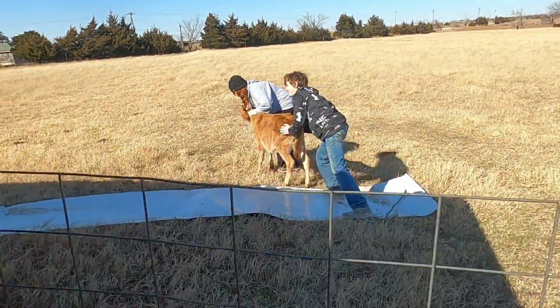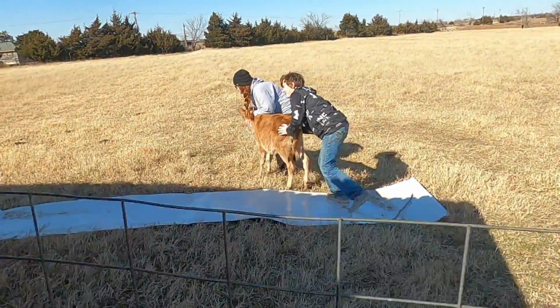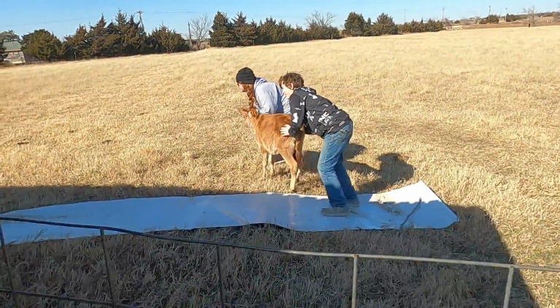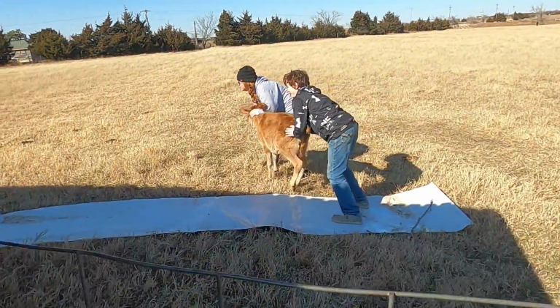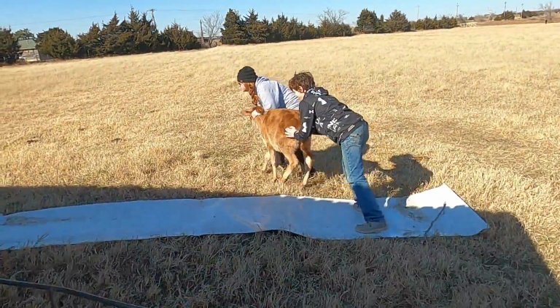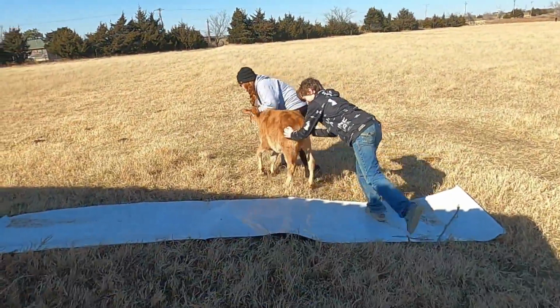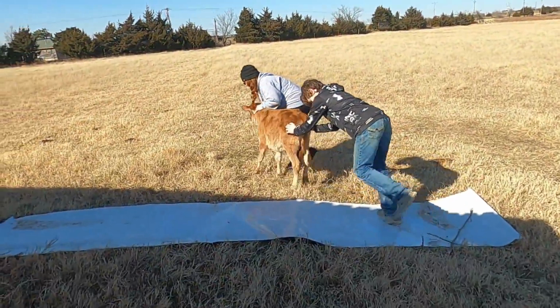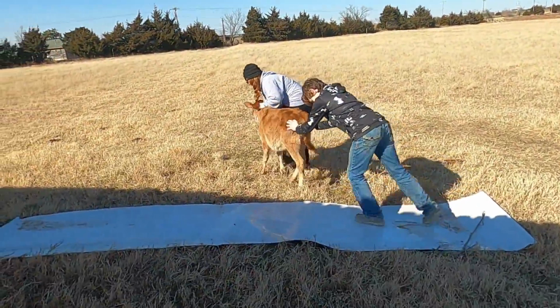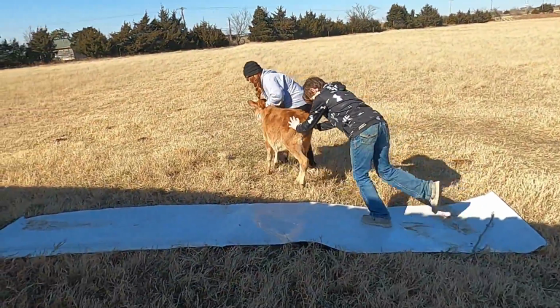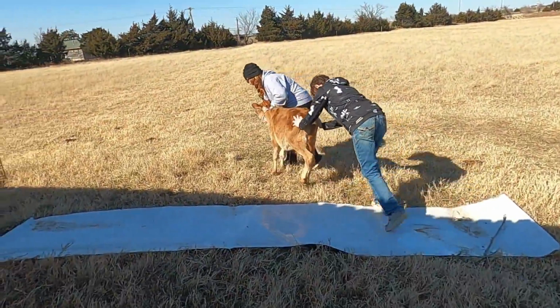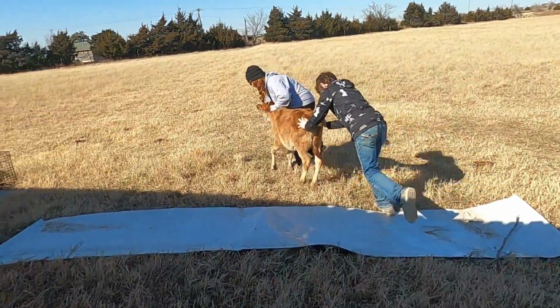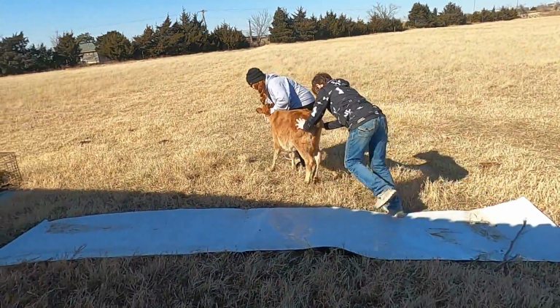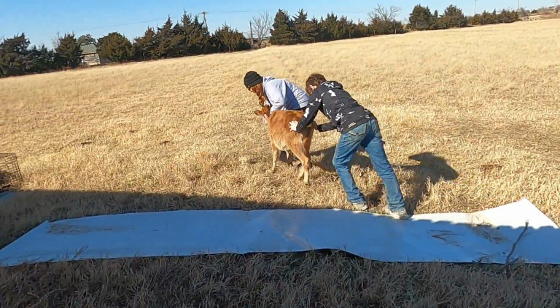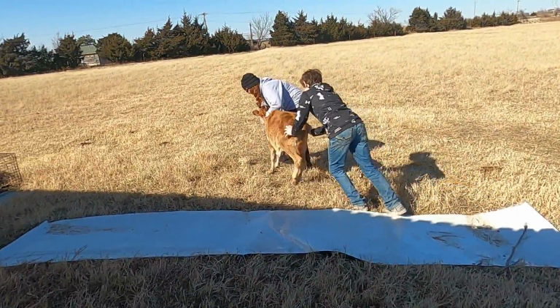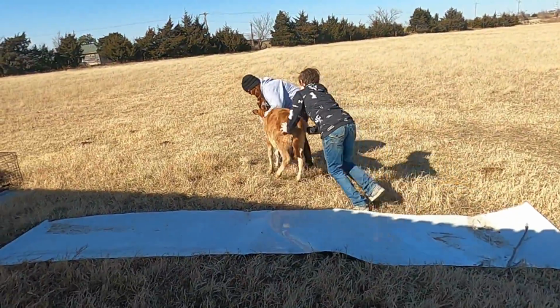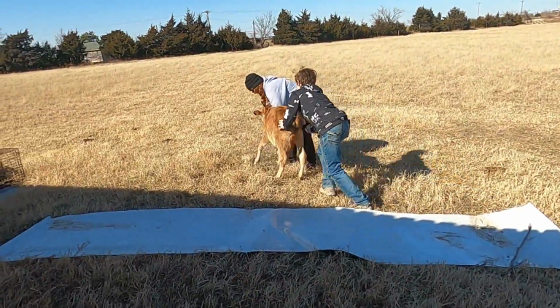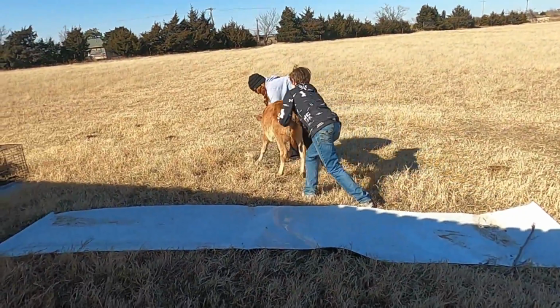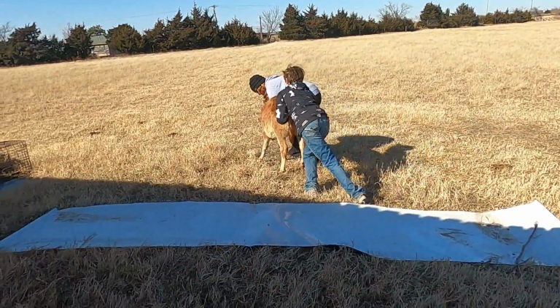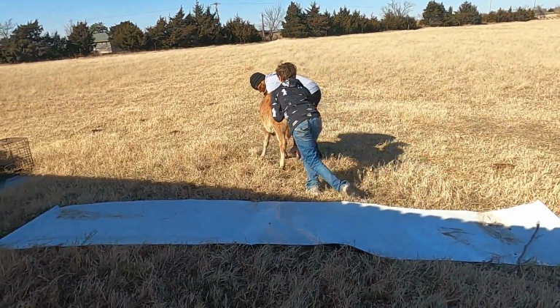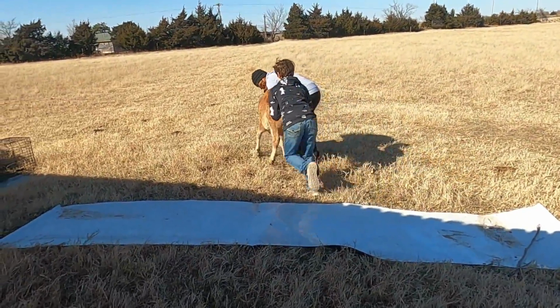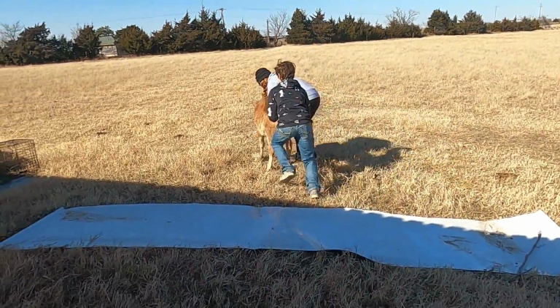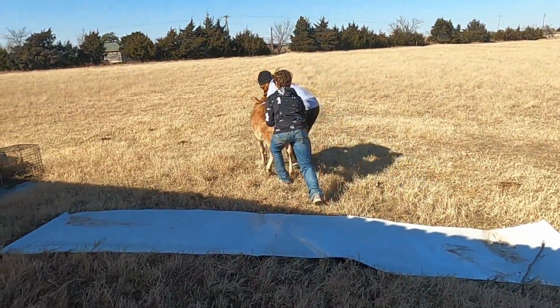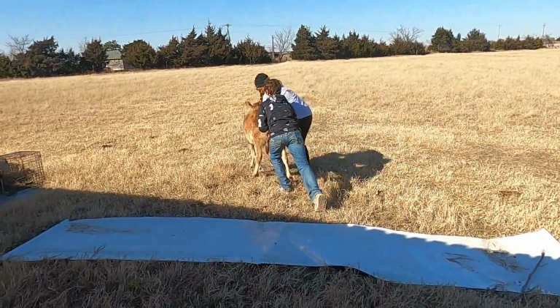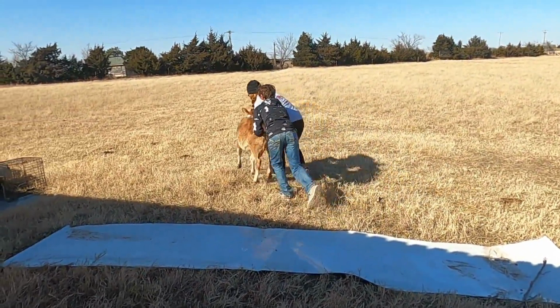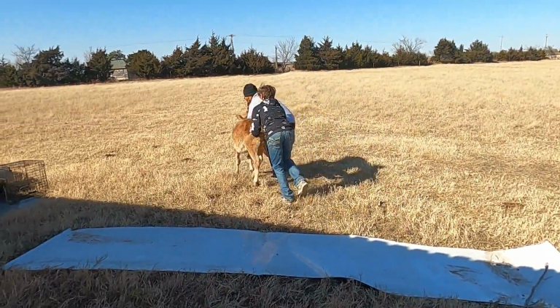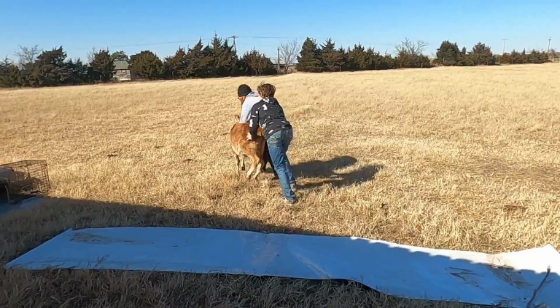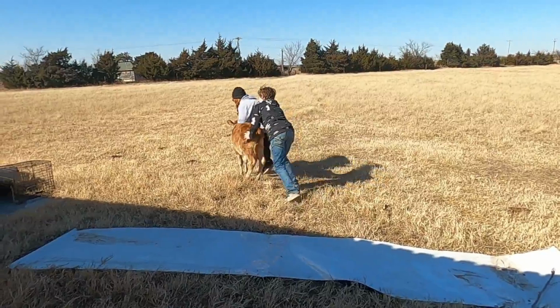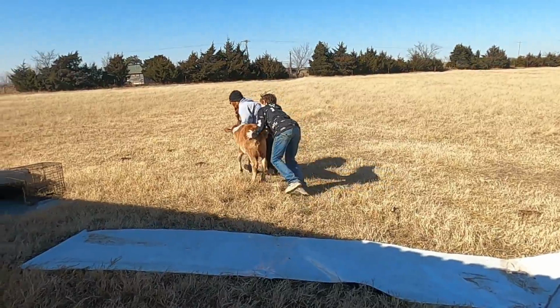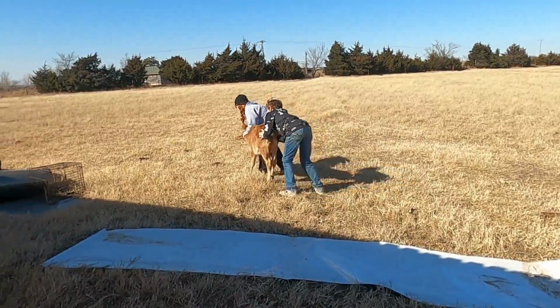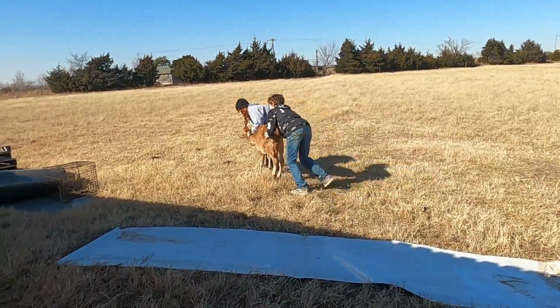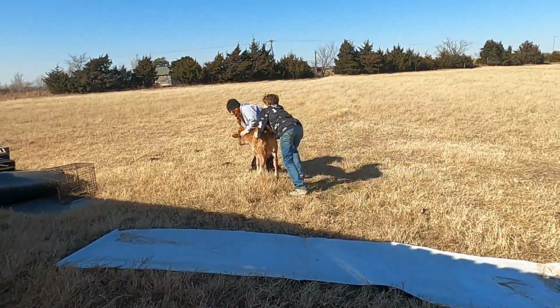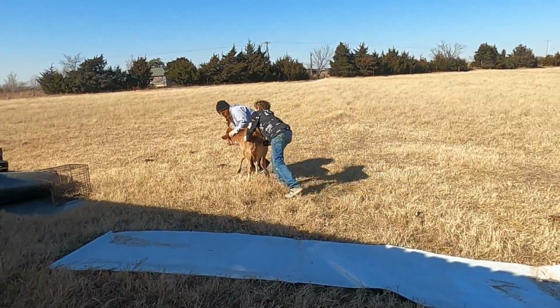This is comedy gold right here. One little calf's kicking their butts.